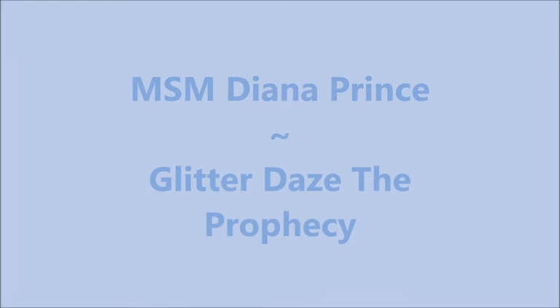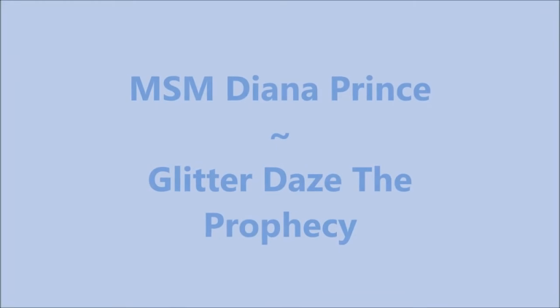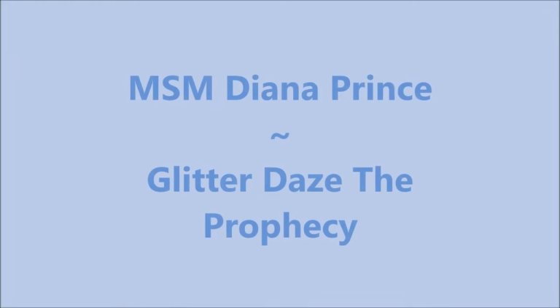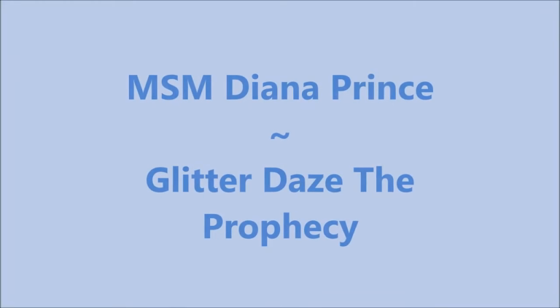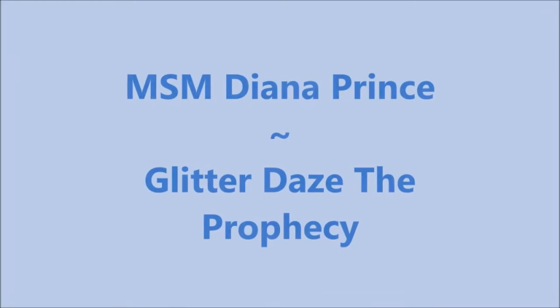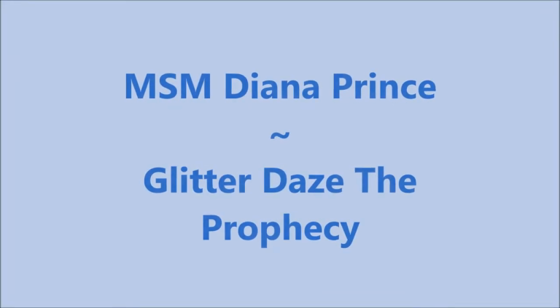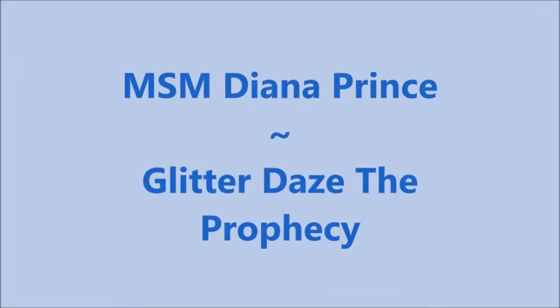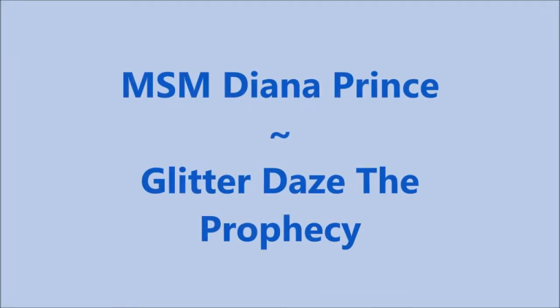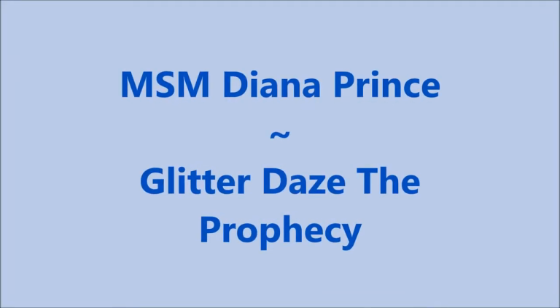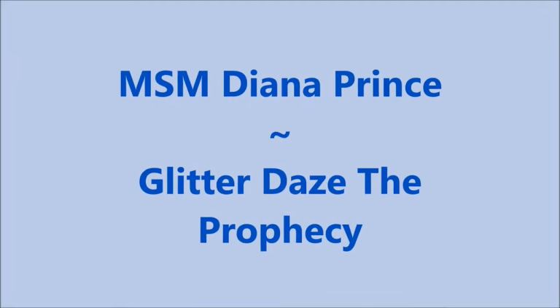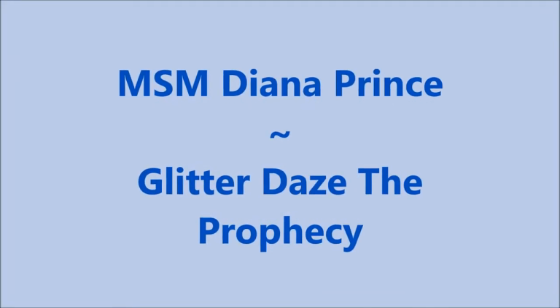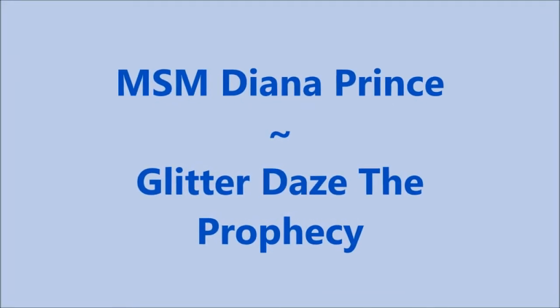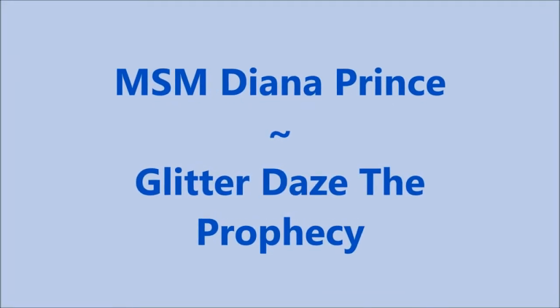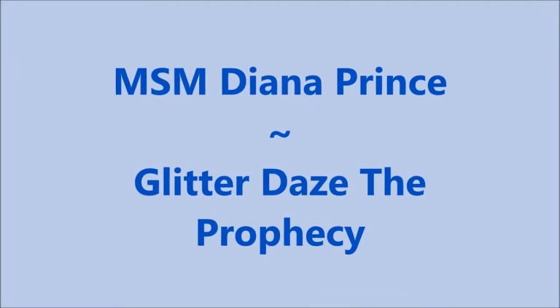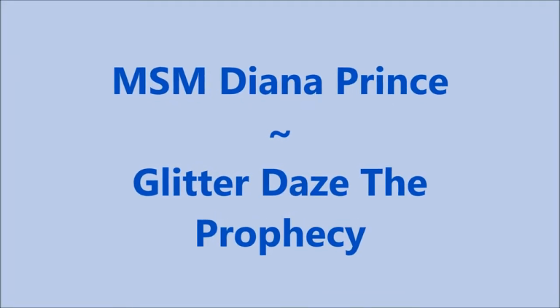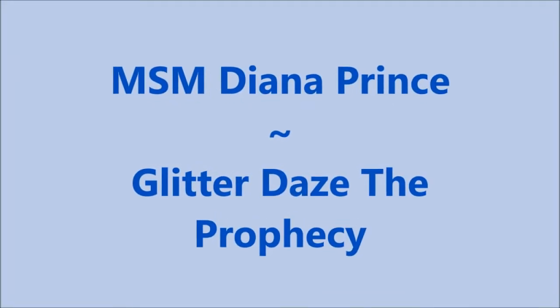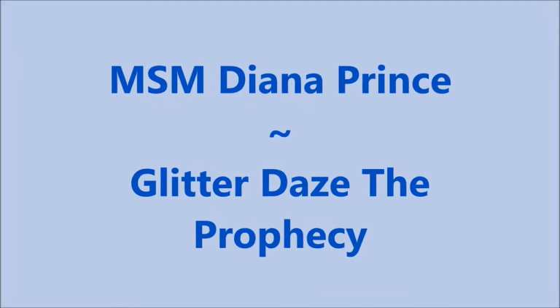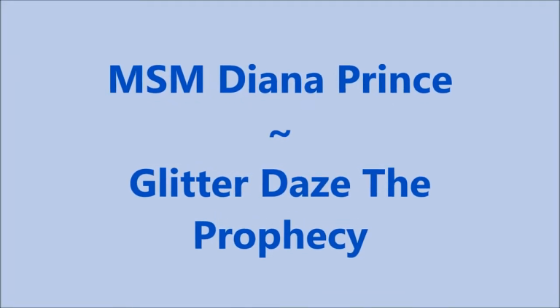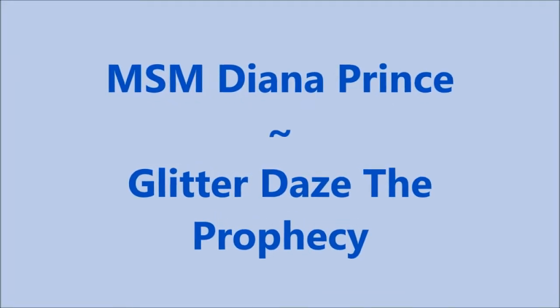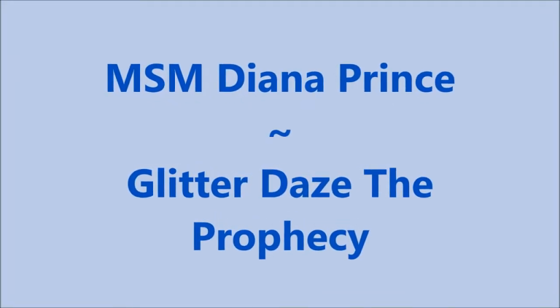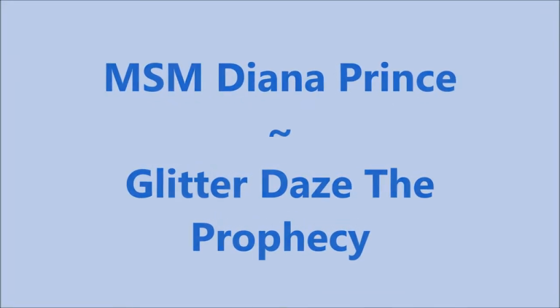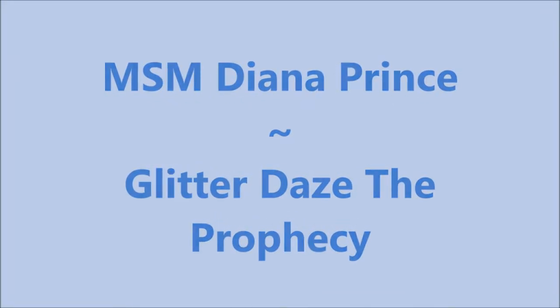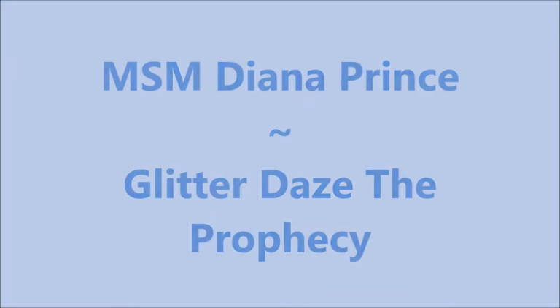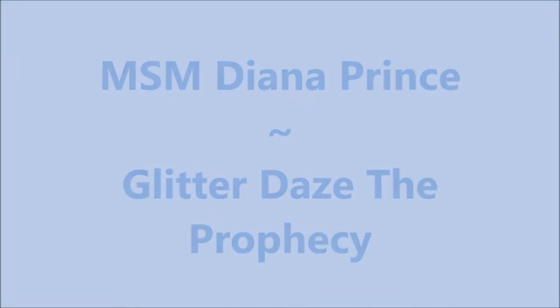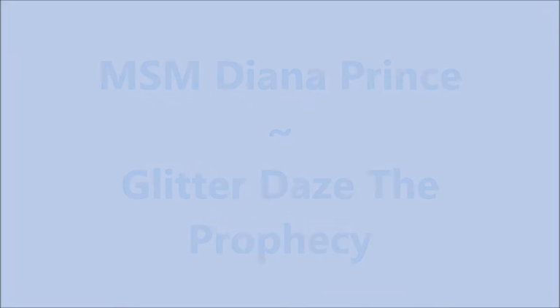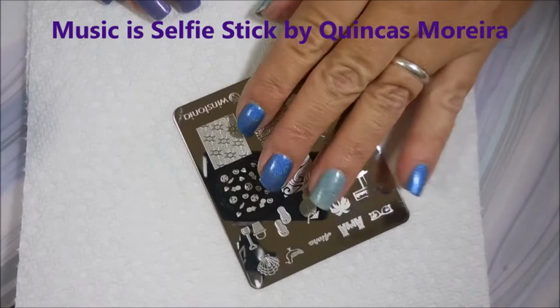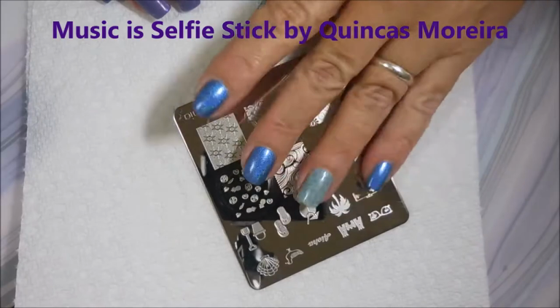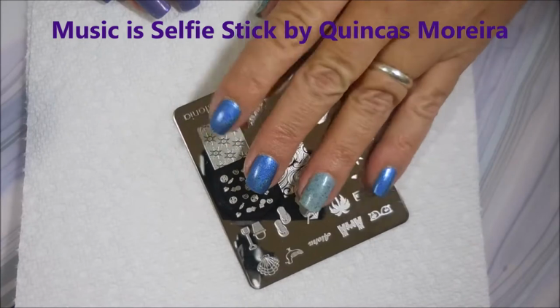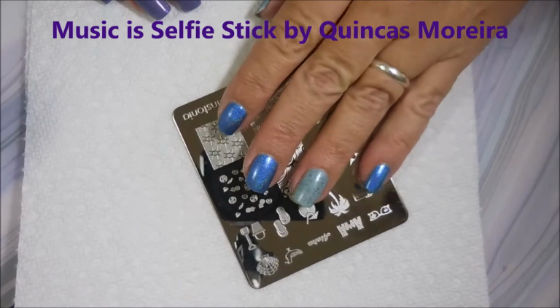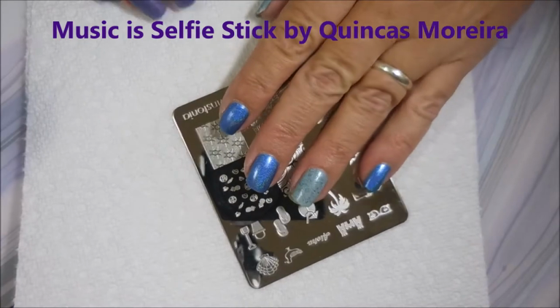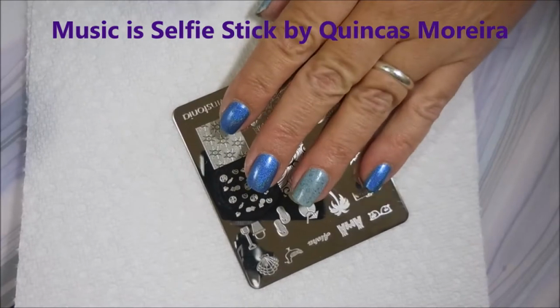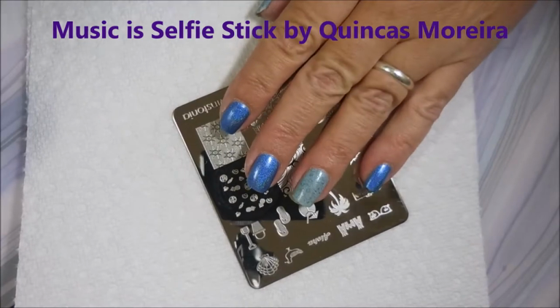Hello, my friend, and welcome to my channel. Today I've got Moonshine Manny, Diana Prince, and Glitter Days: The Prophecy.